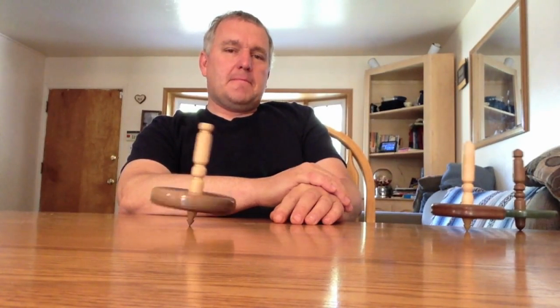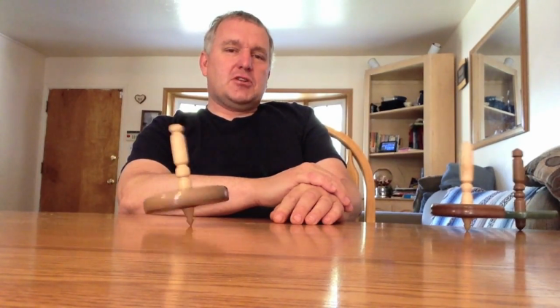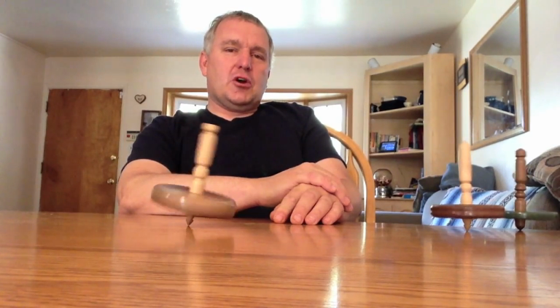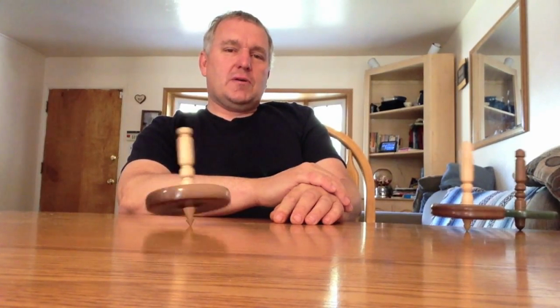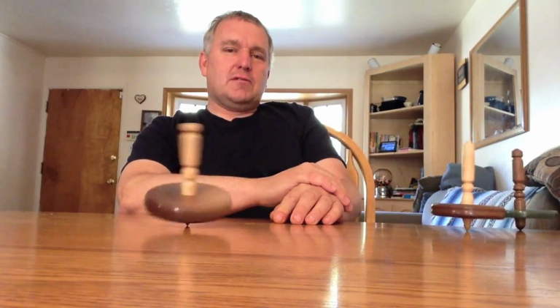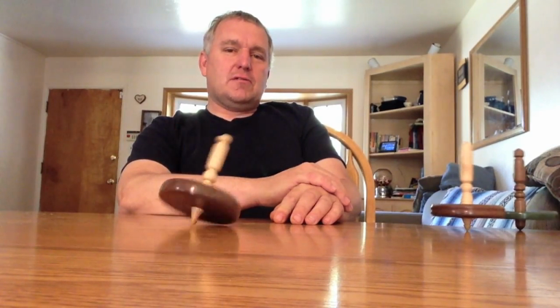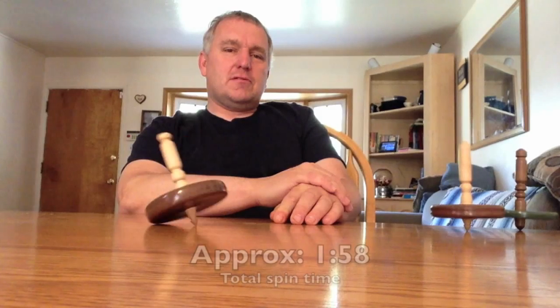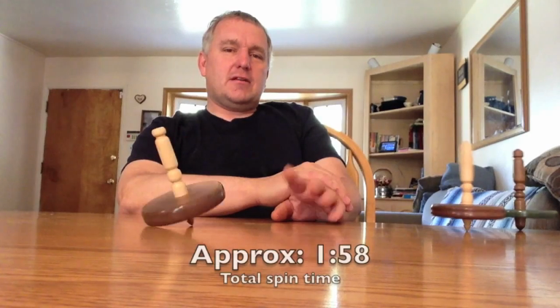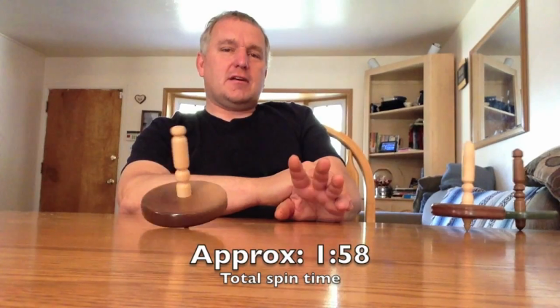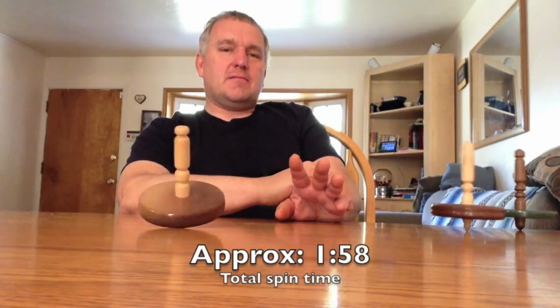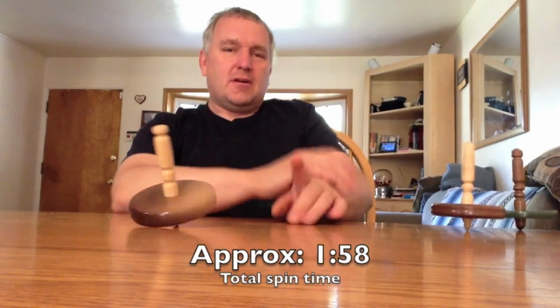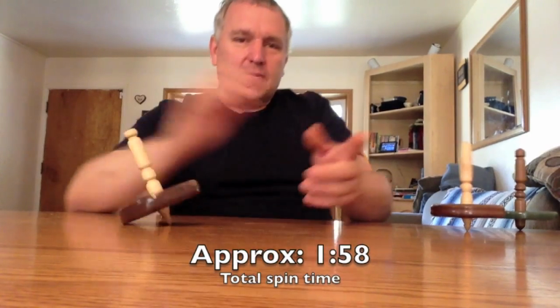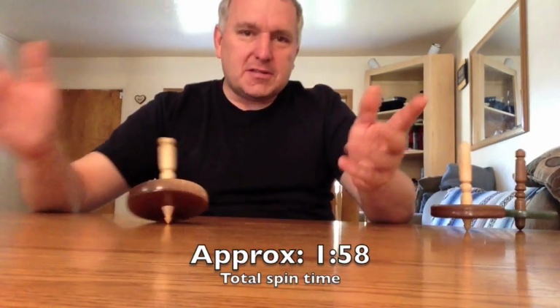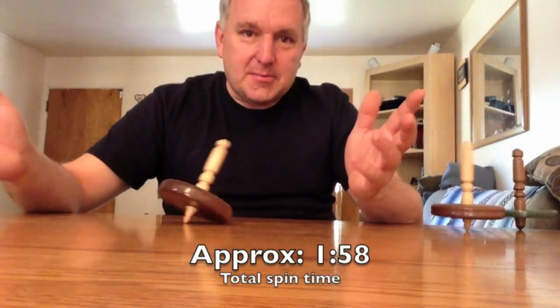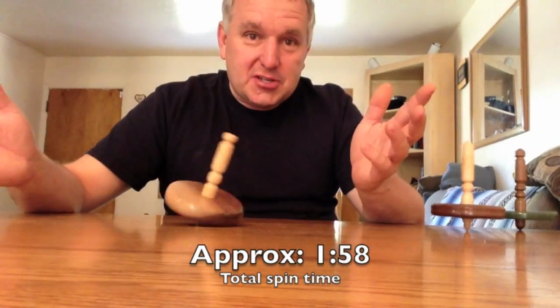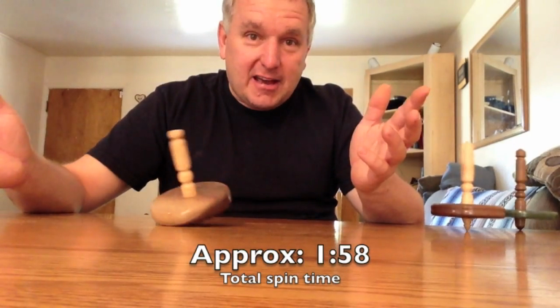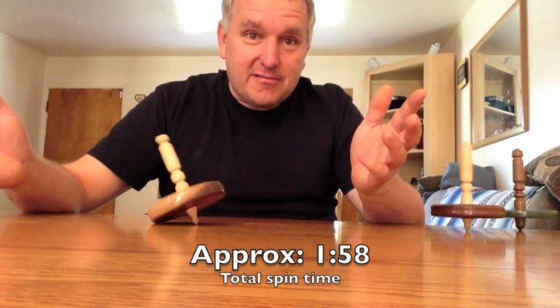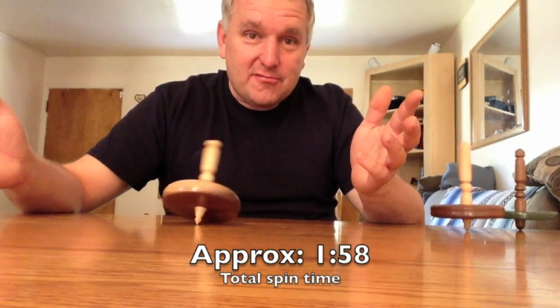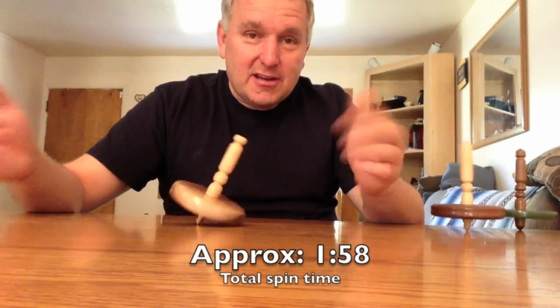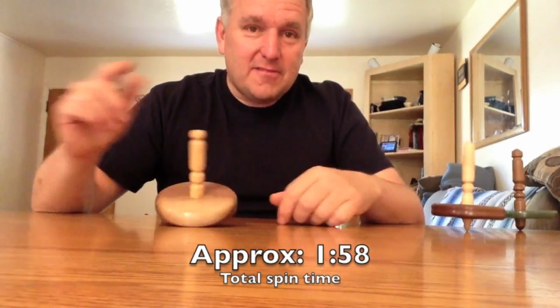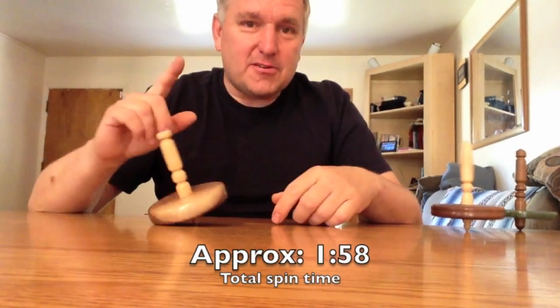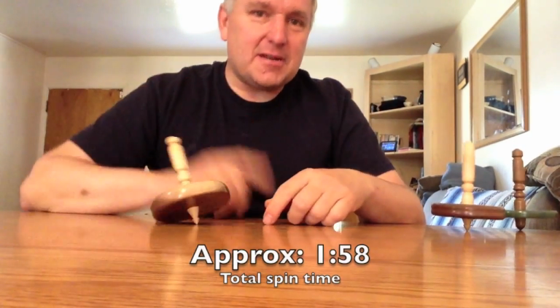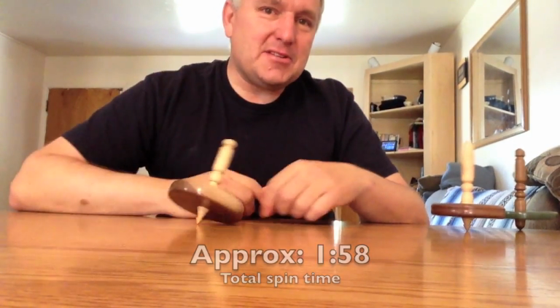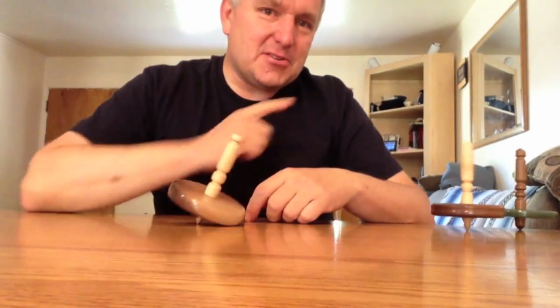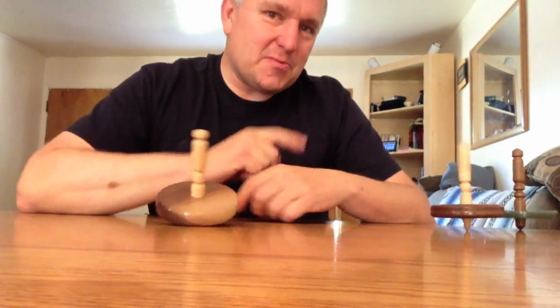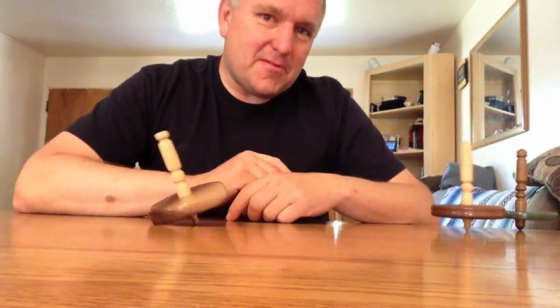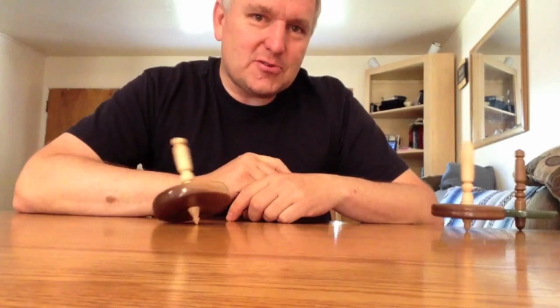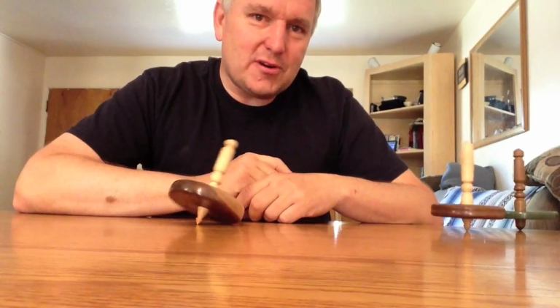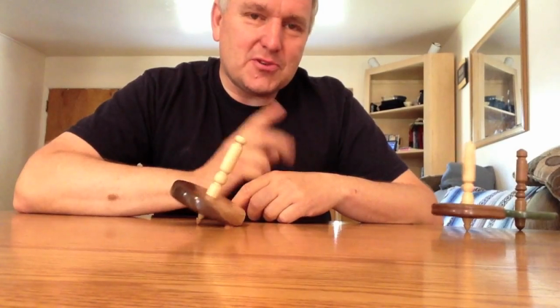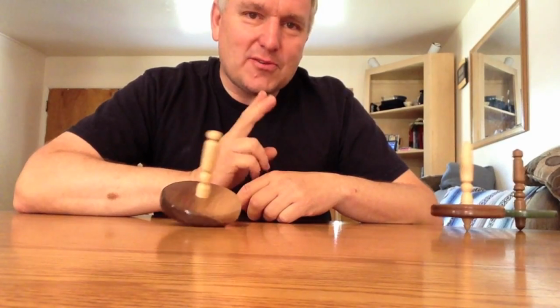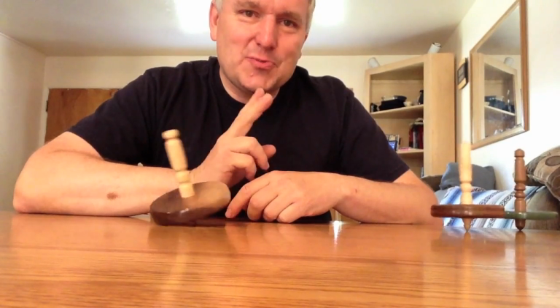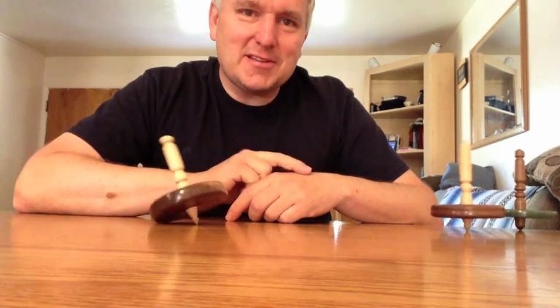Still going — and done. First time I did this with my first one, it was over two minutes.